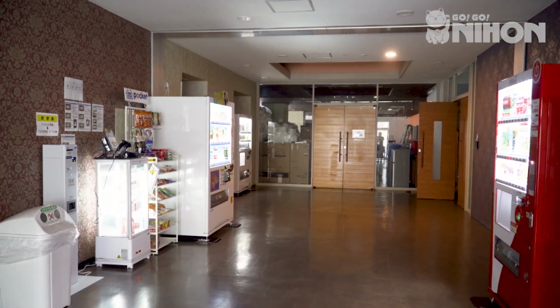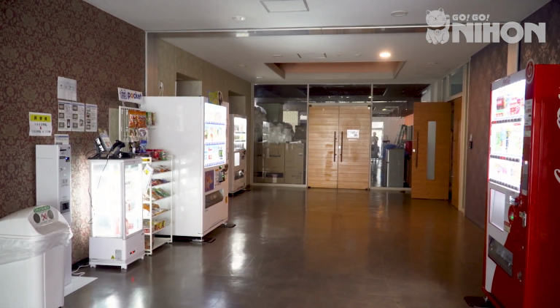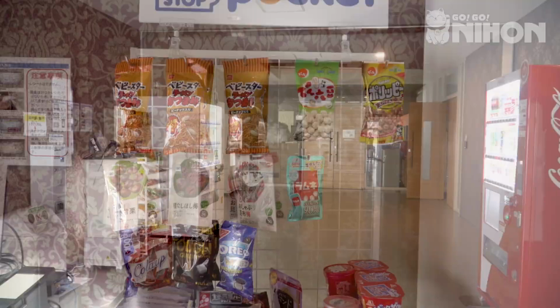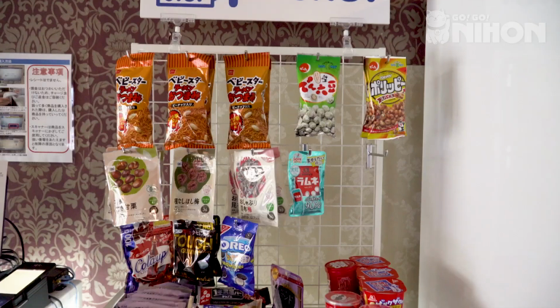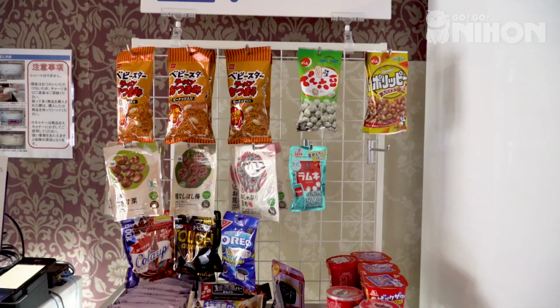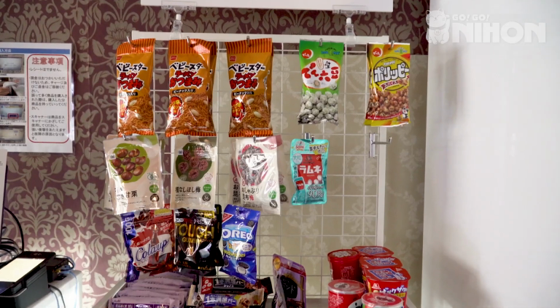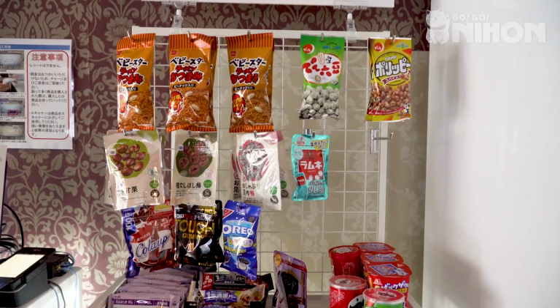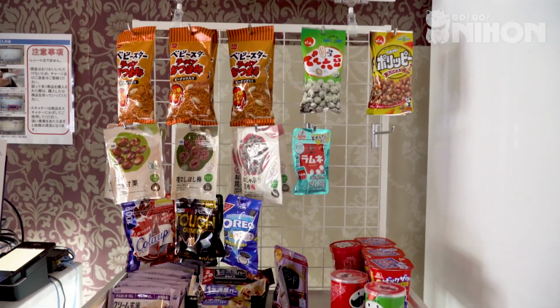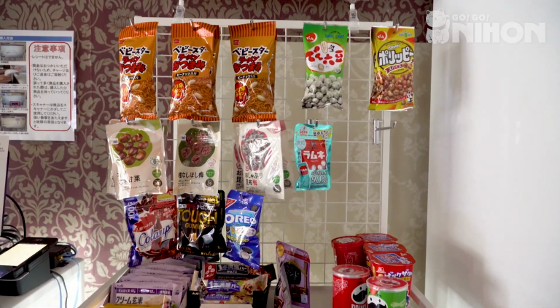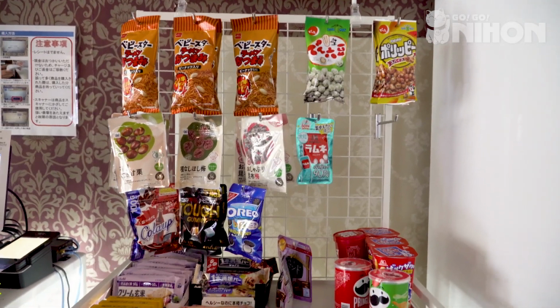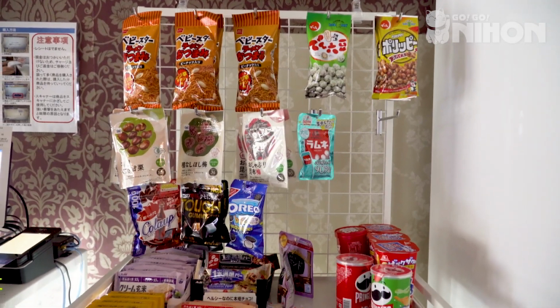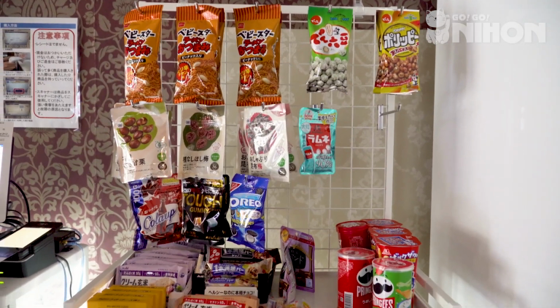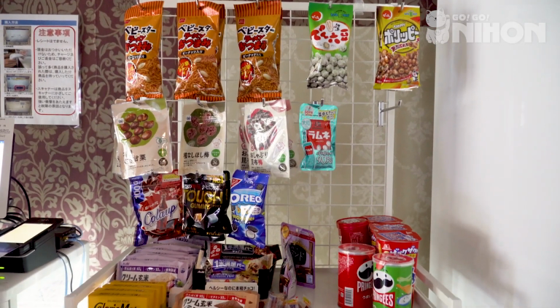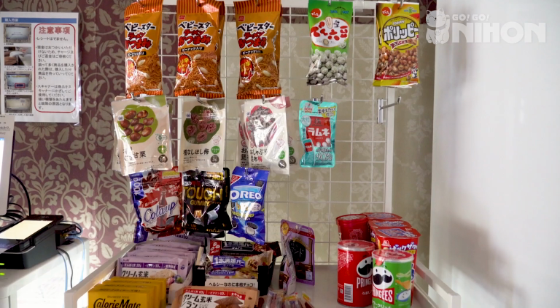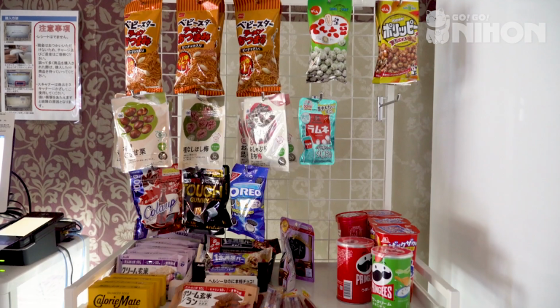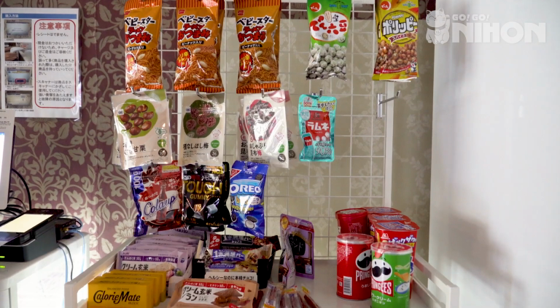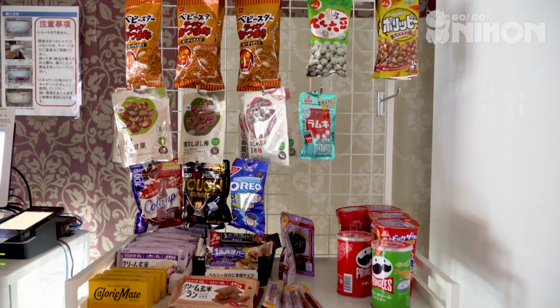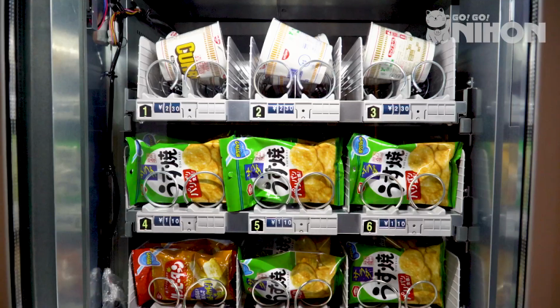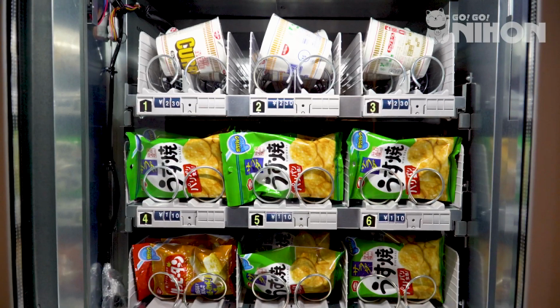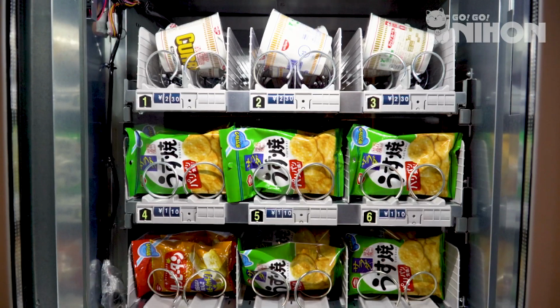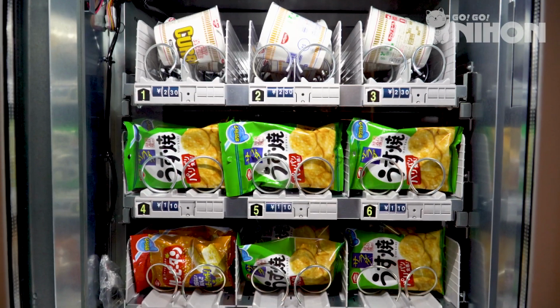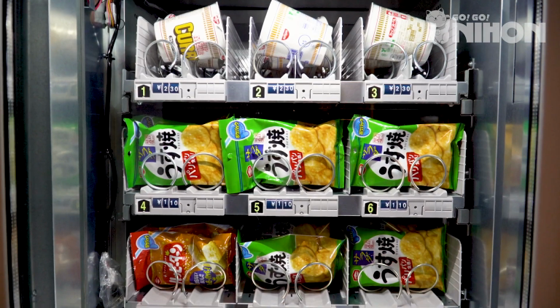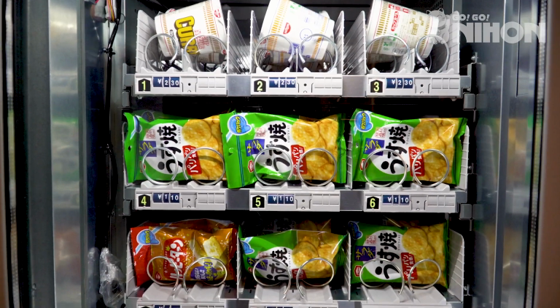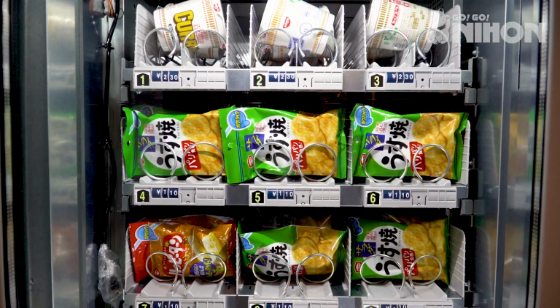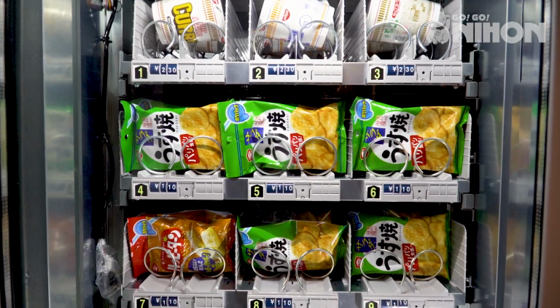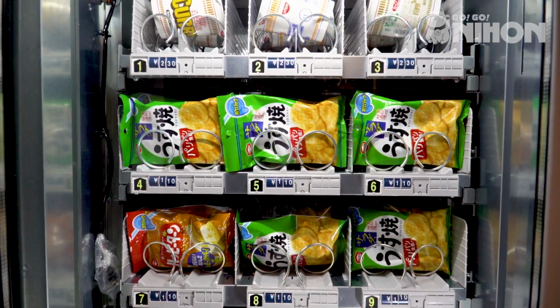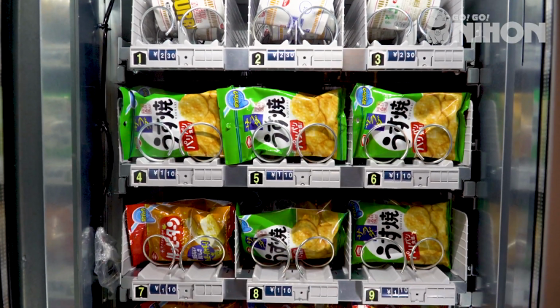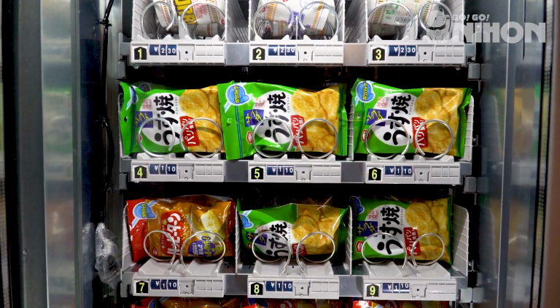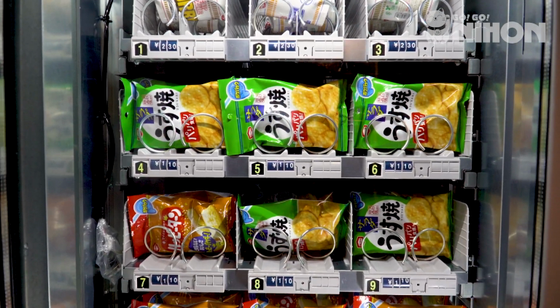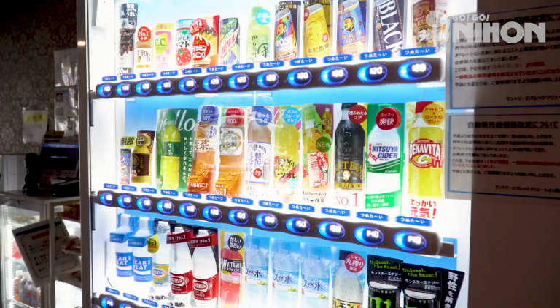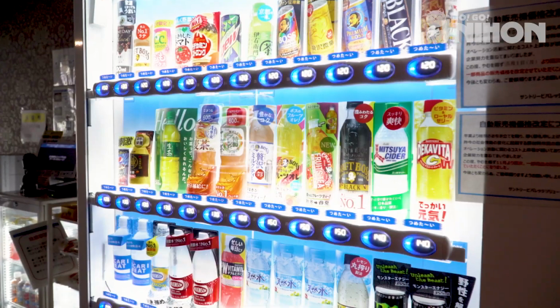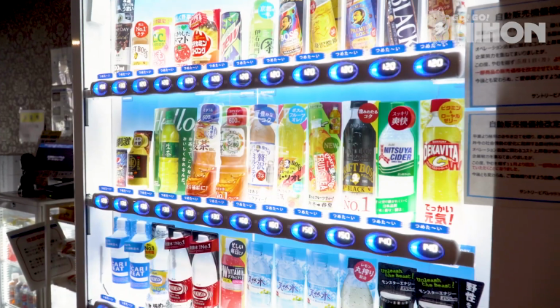On the first floor of the building, there's a little convenience store and lots of vending machines for you to get snacks and drinks on the go.